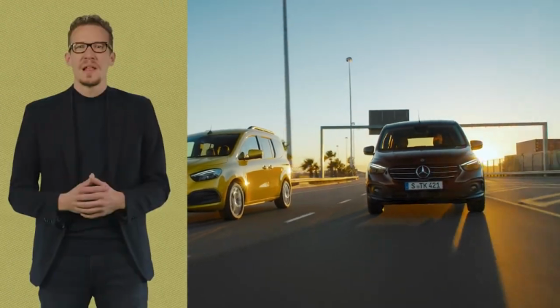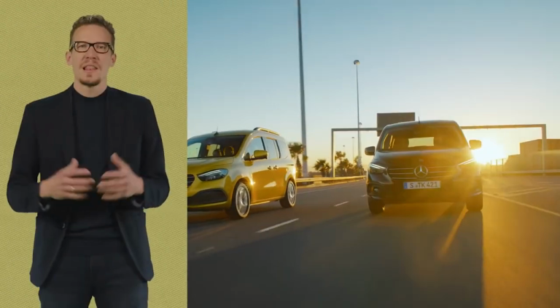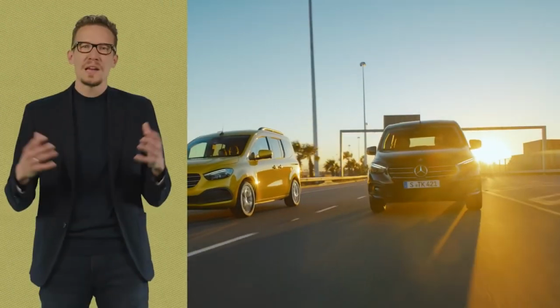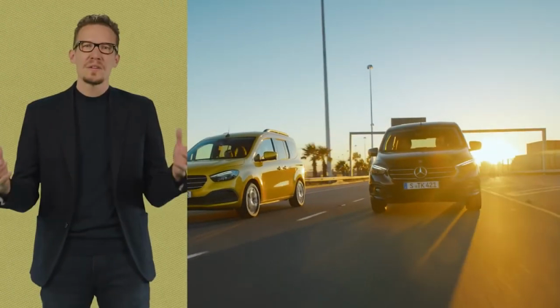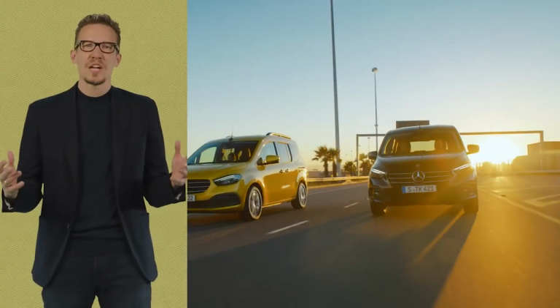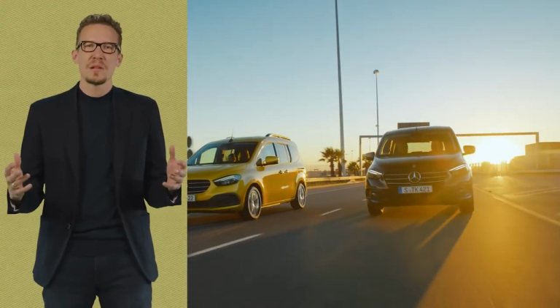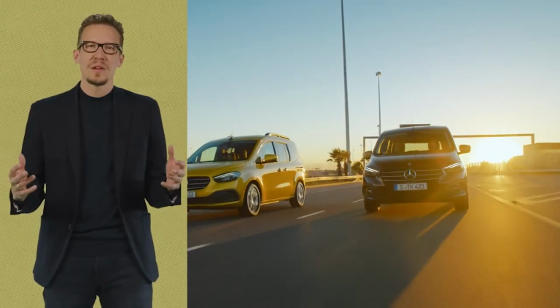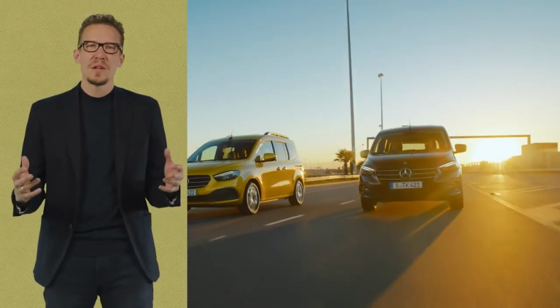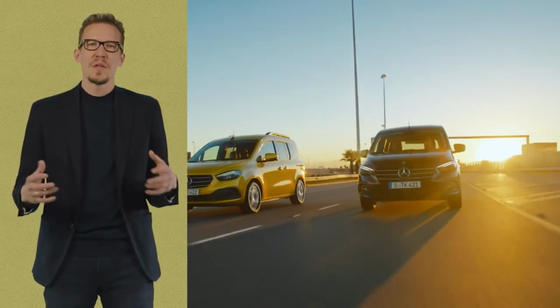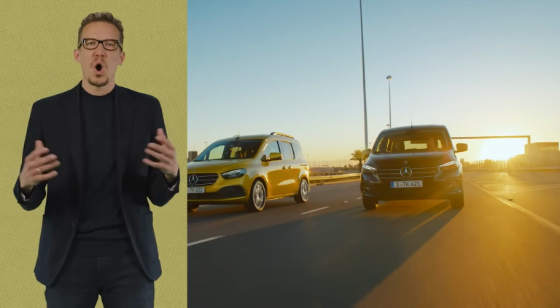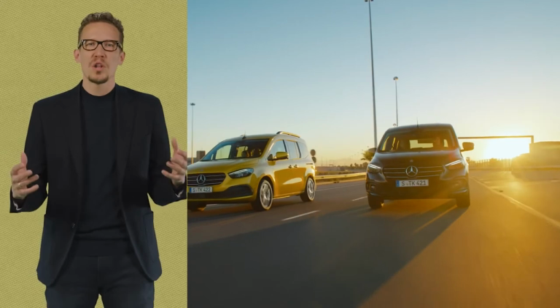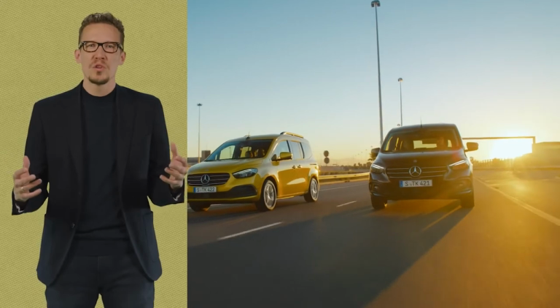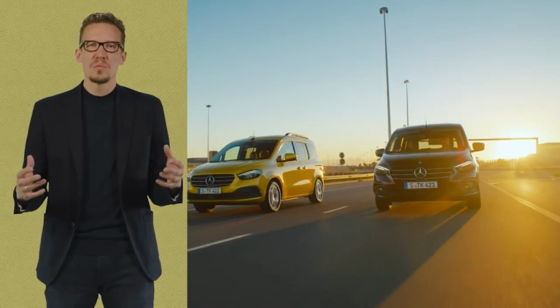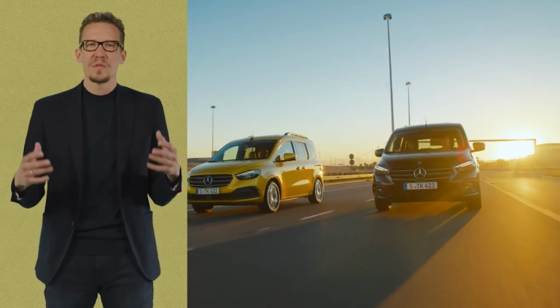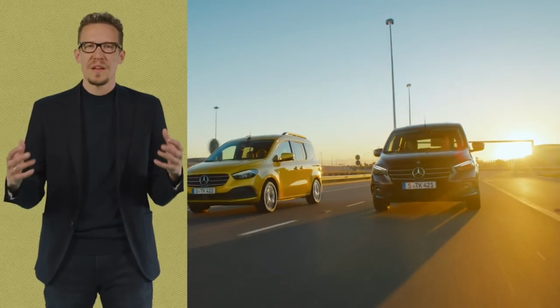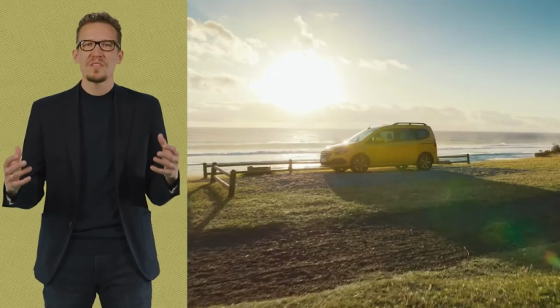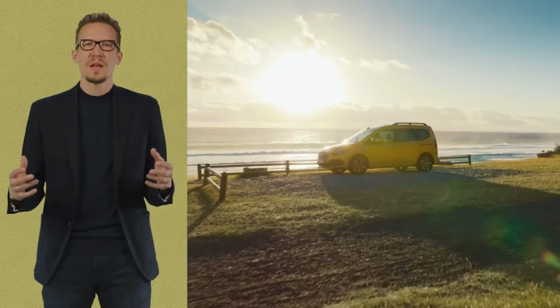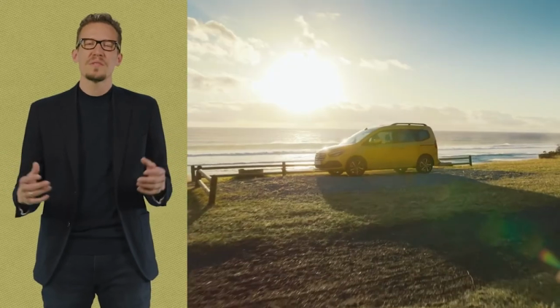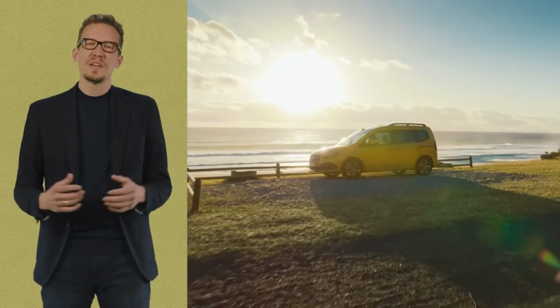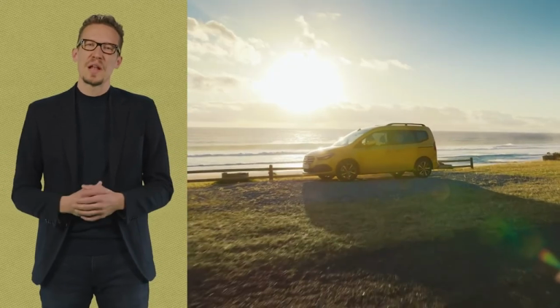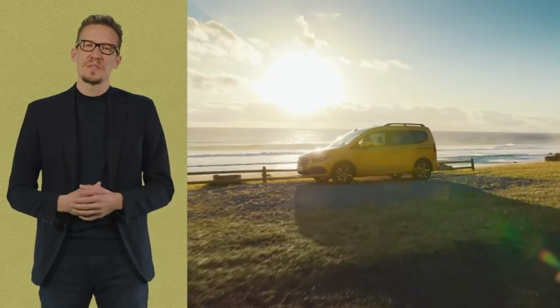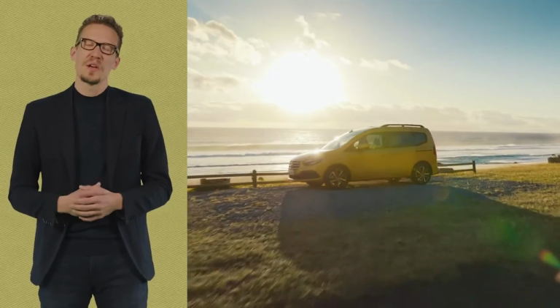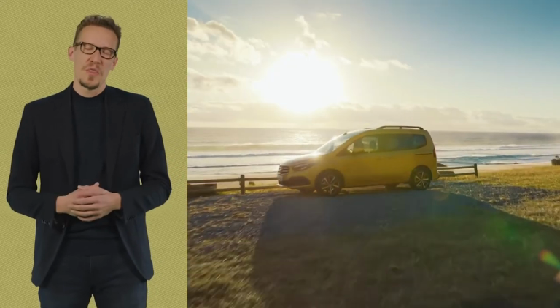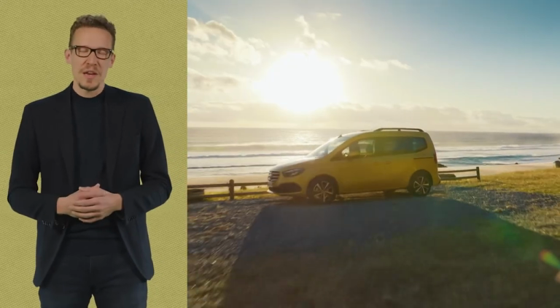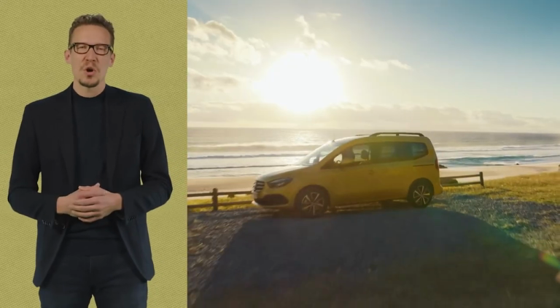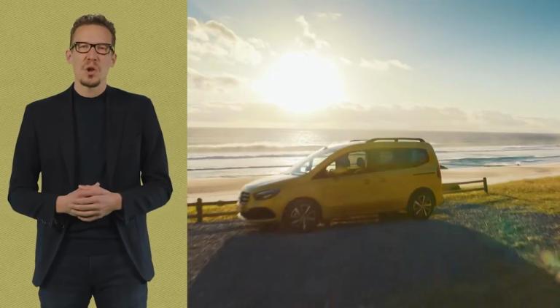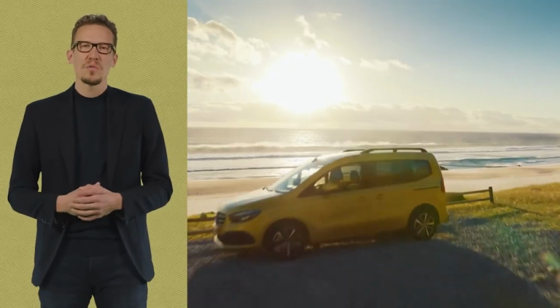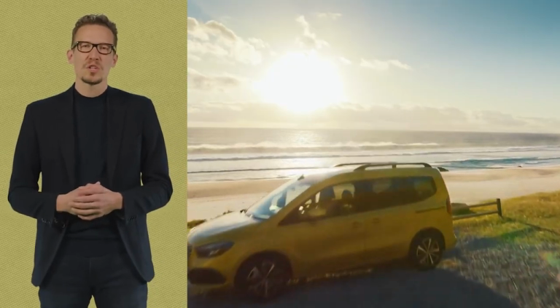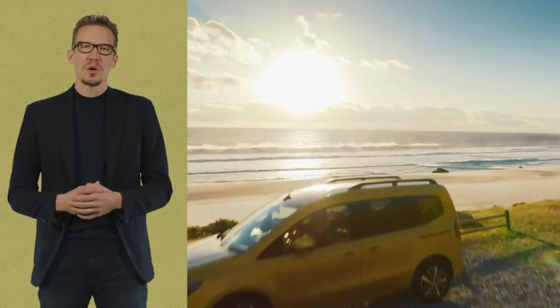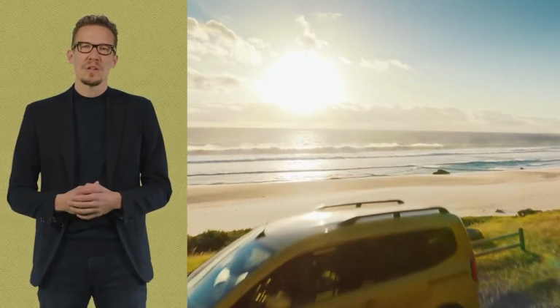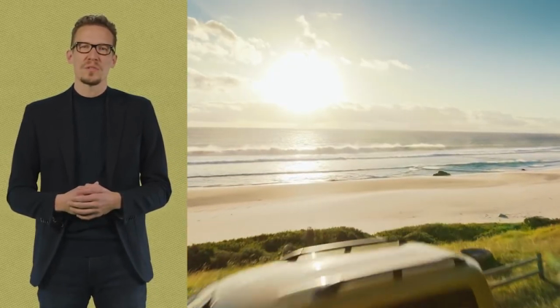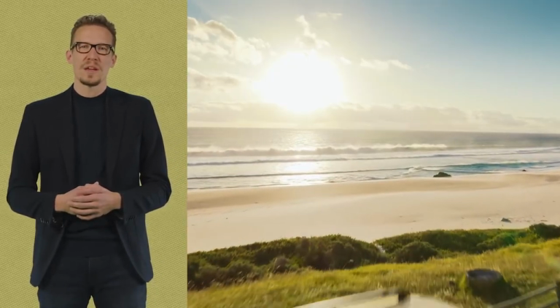Ladies and gentlemen, the all-new Mercedes-Benz T-Class. Thank you all for joining us today.